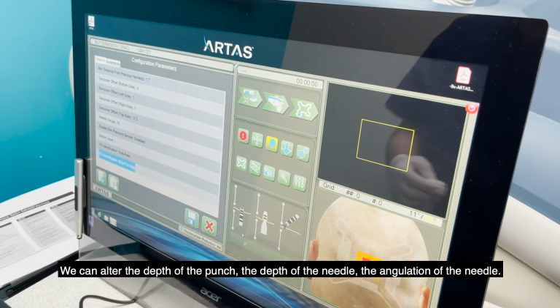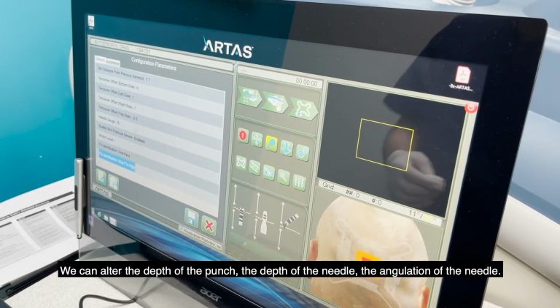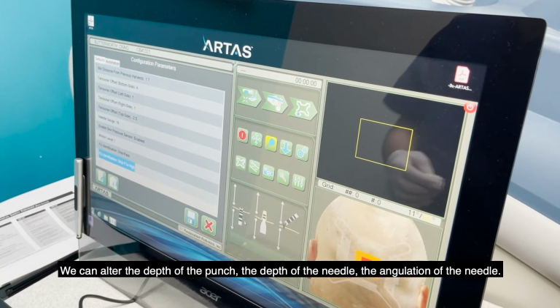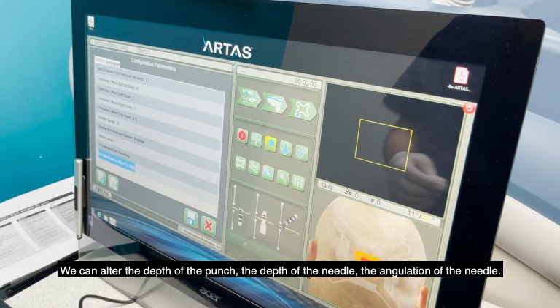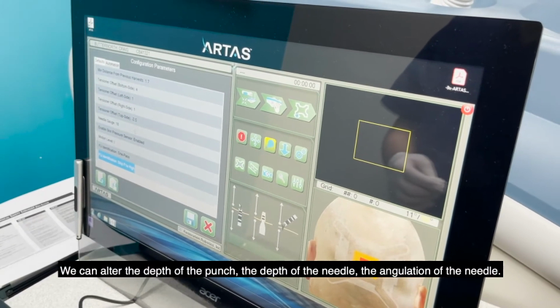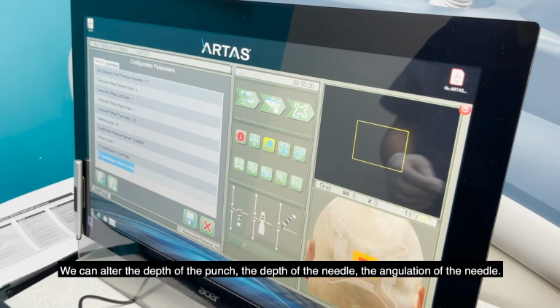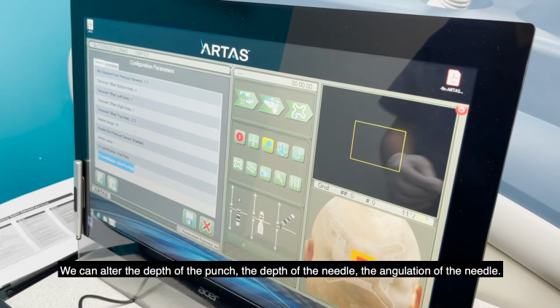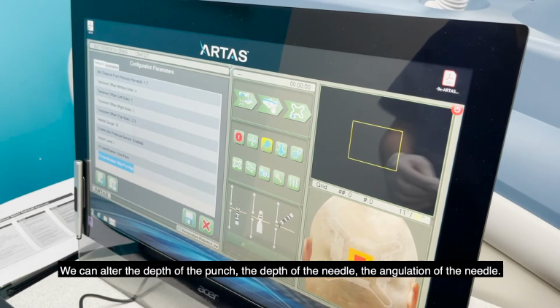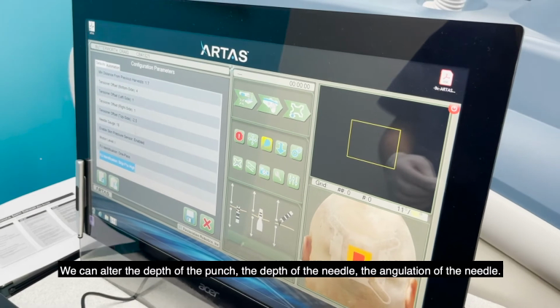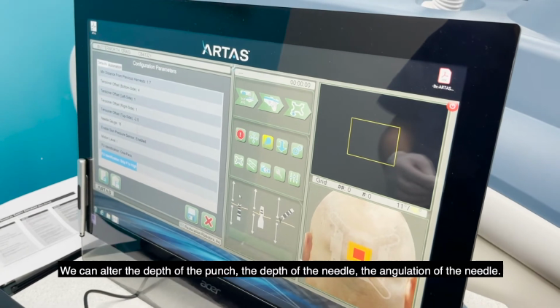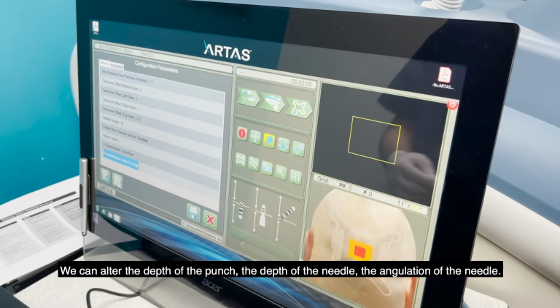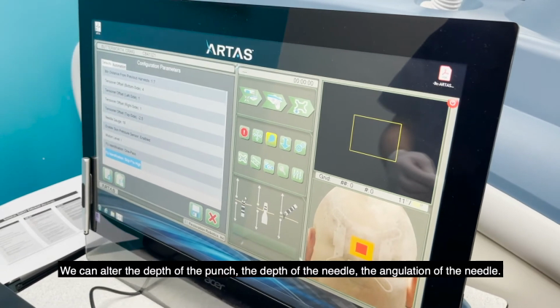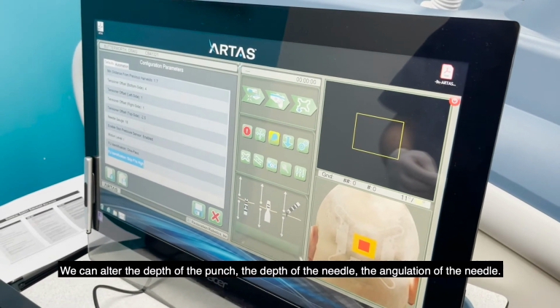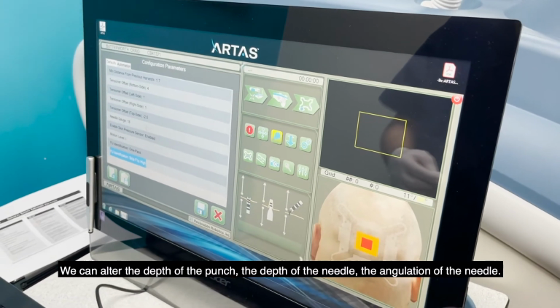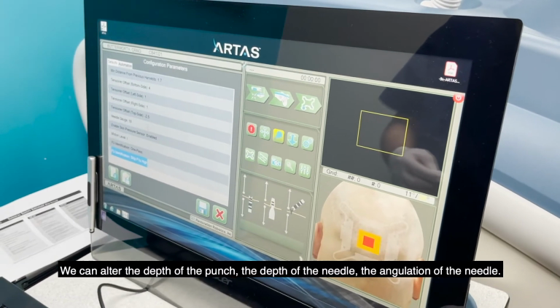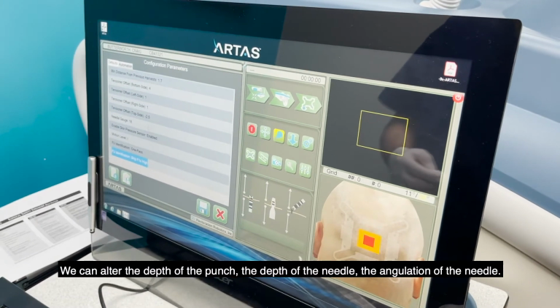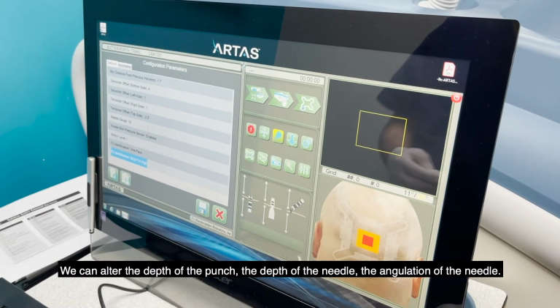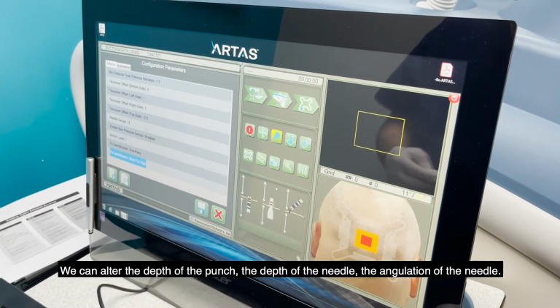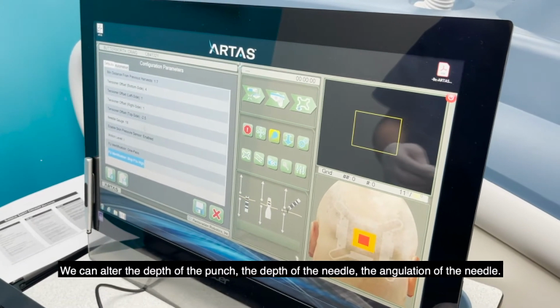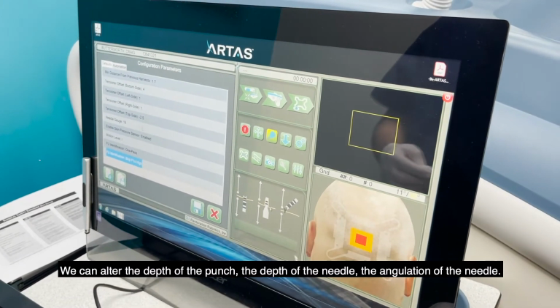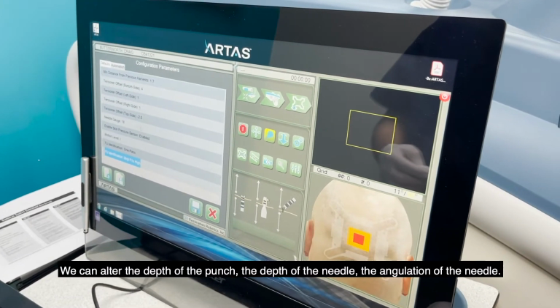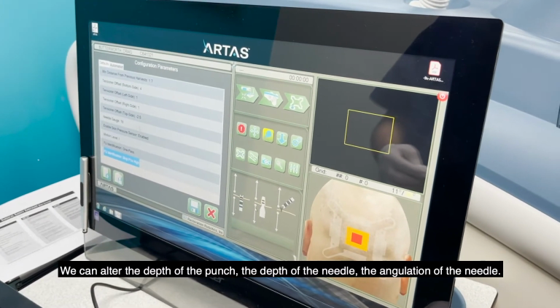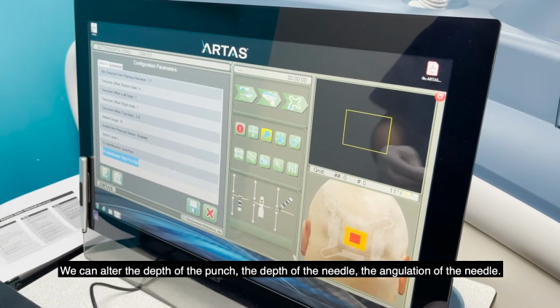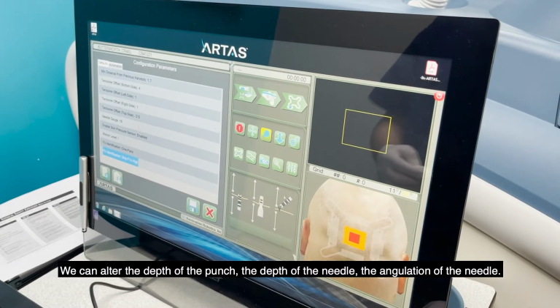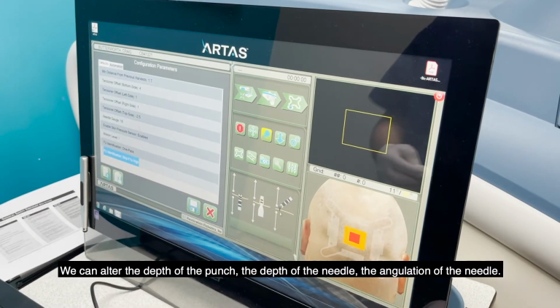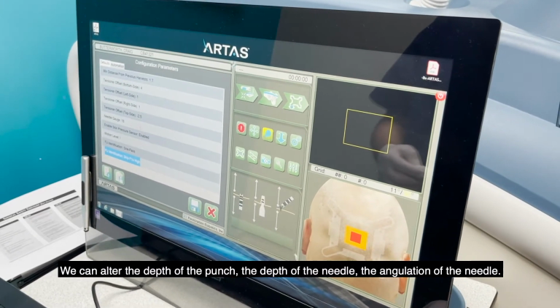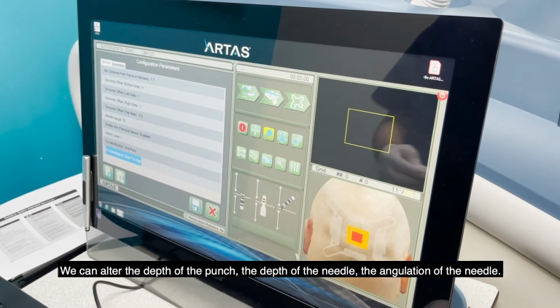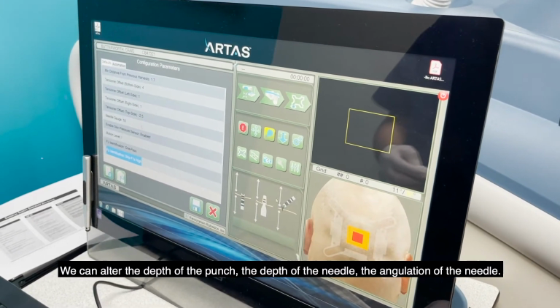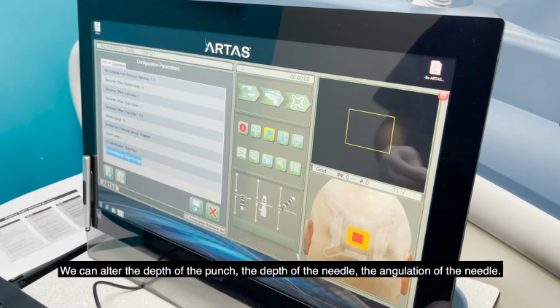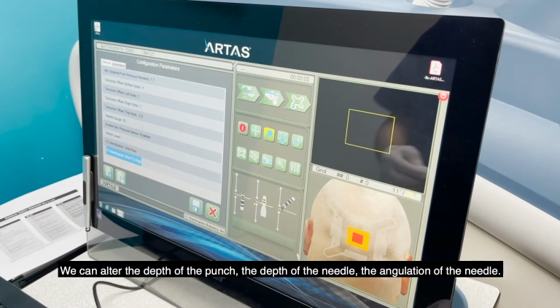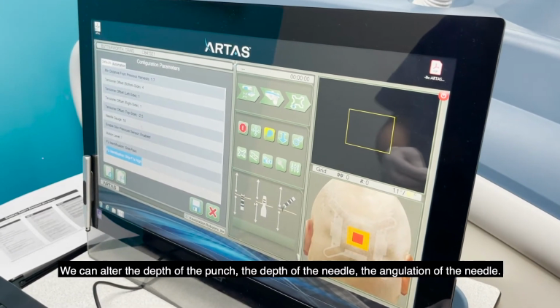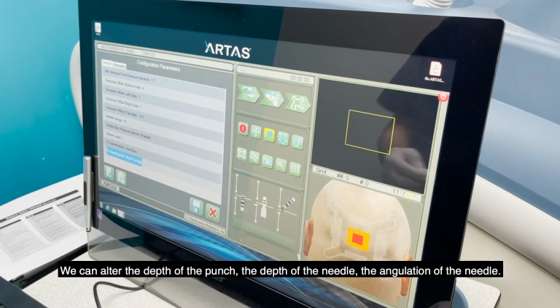We can alter the depth of the punch, the depth of the needle, the angulation of the needle.